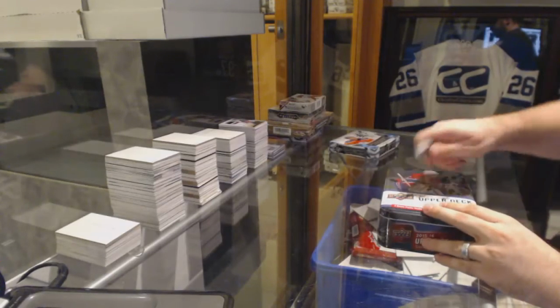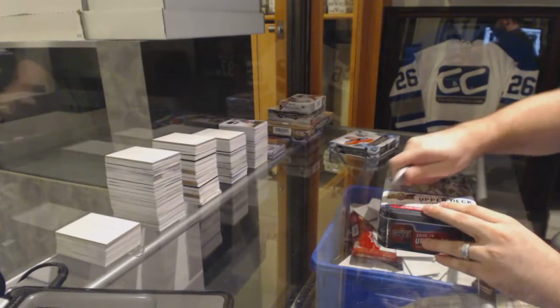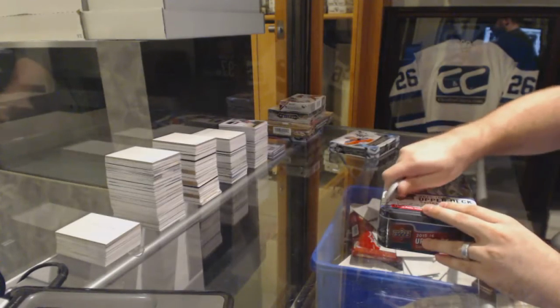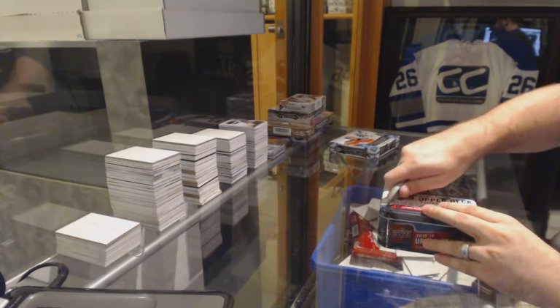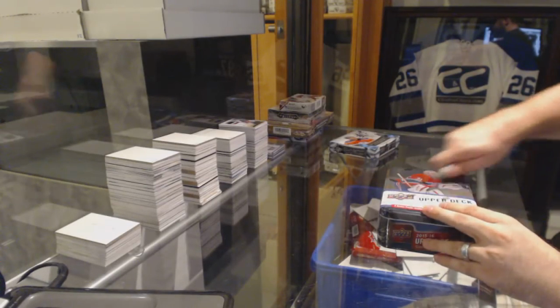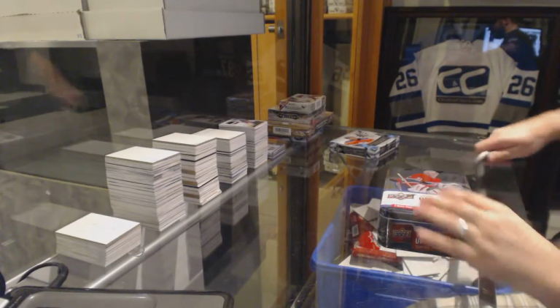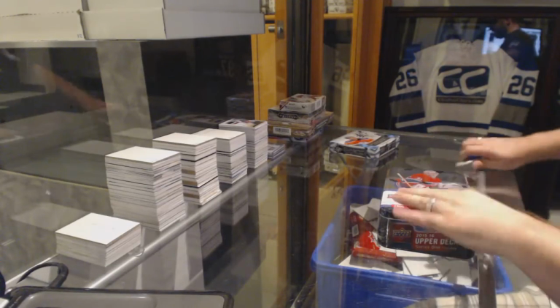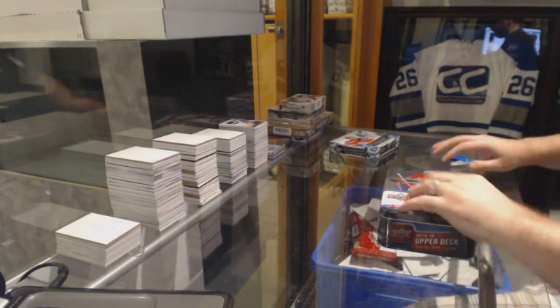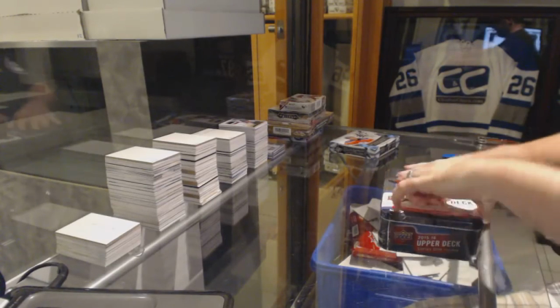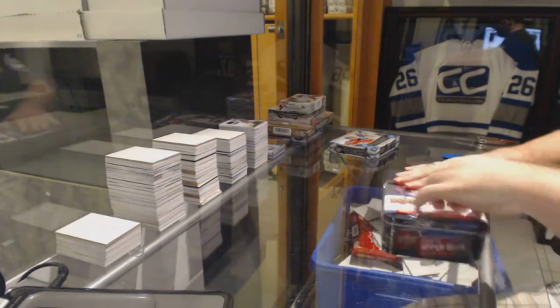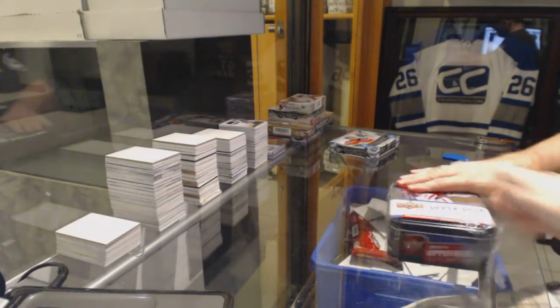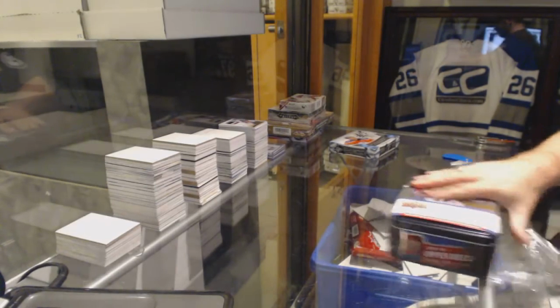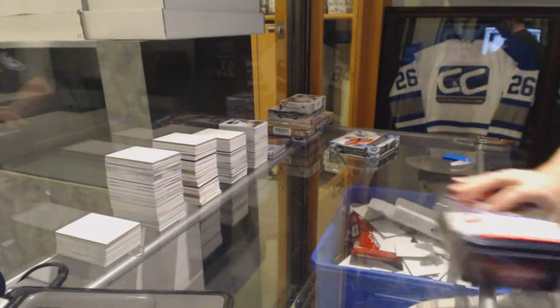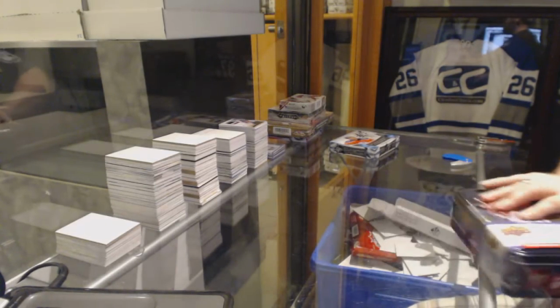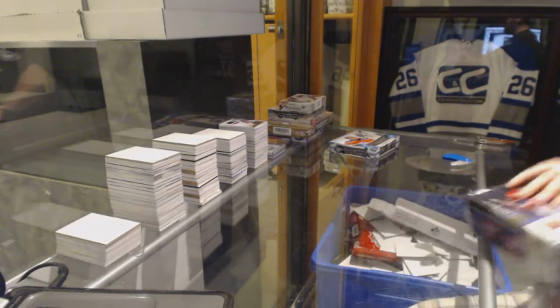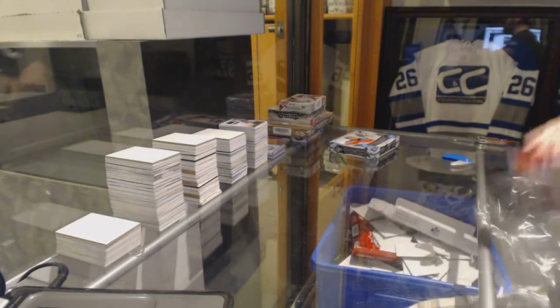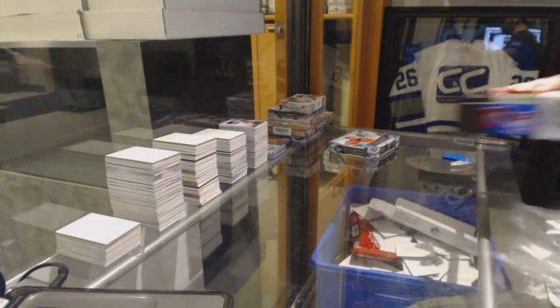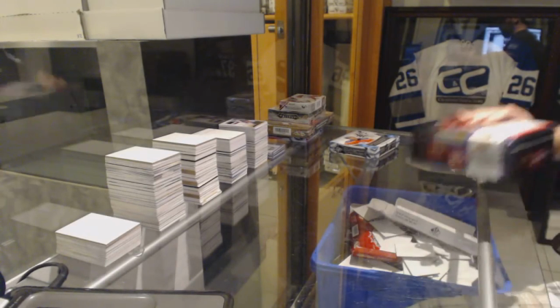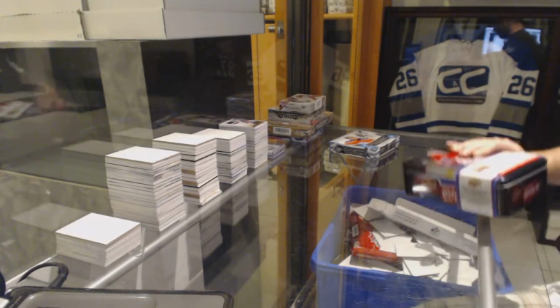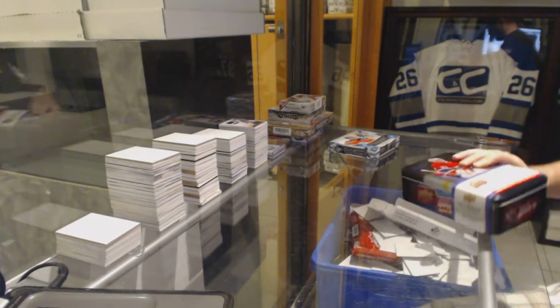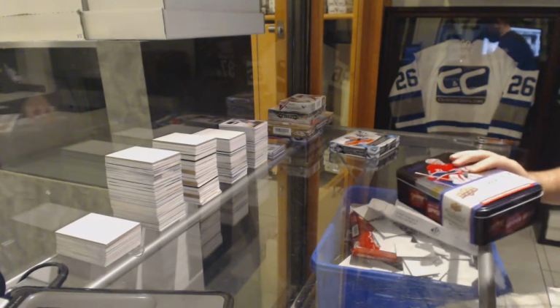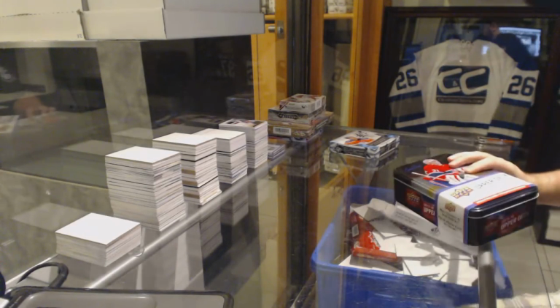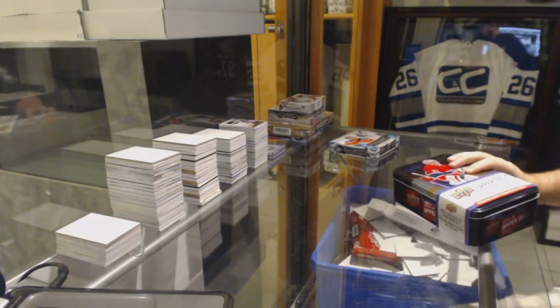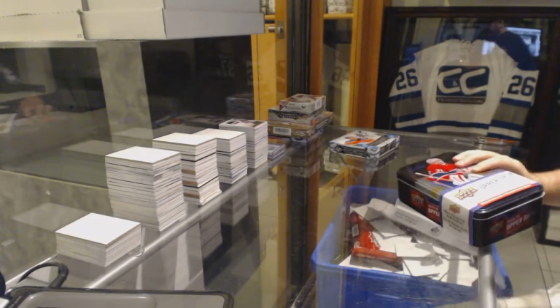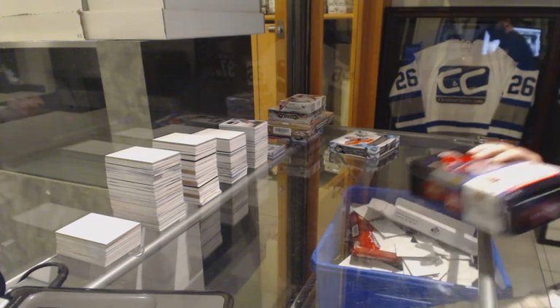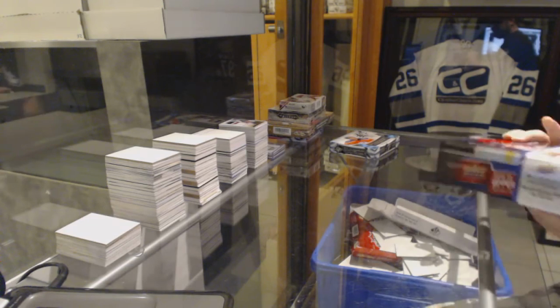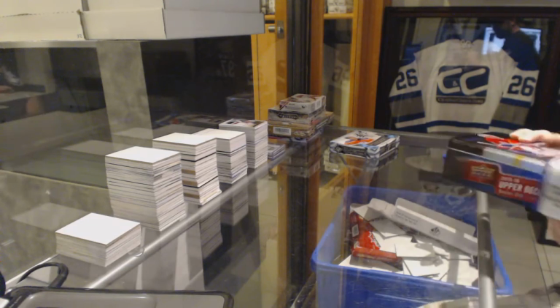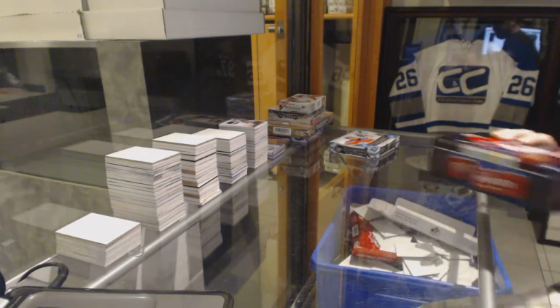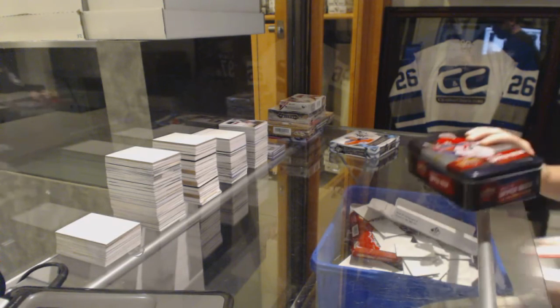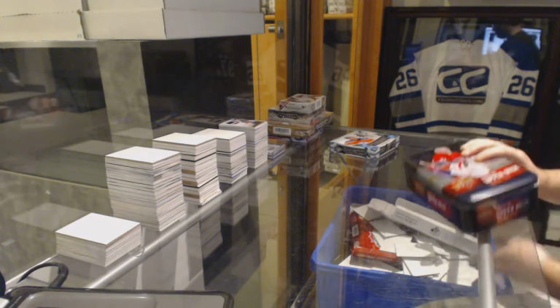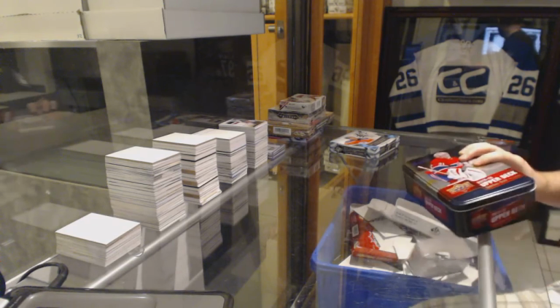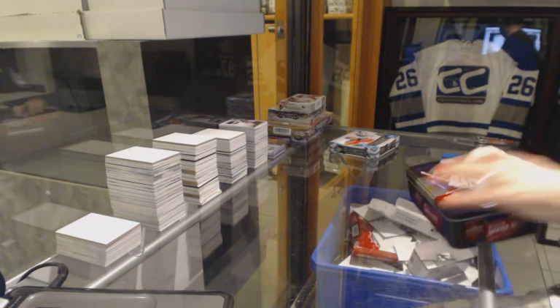Continuing on, season break, number 6140. We've got the Series 1, 15/16, and the SPX 15/16.